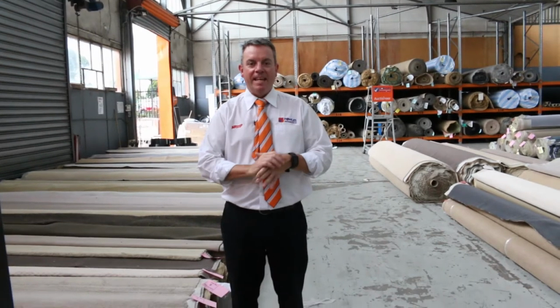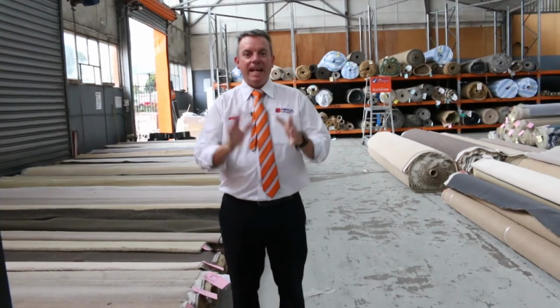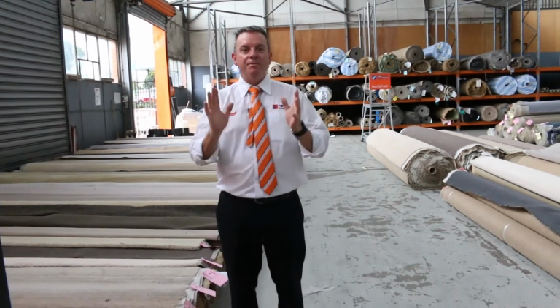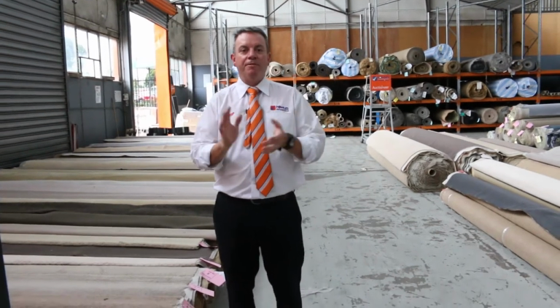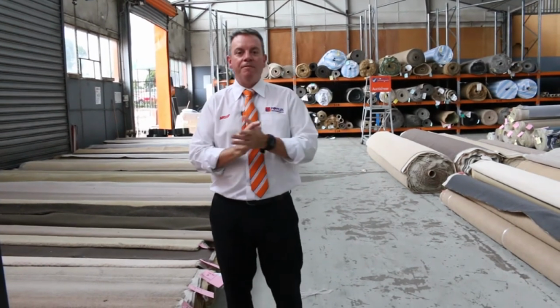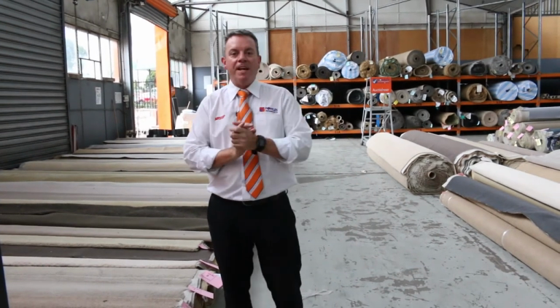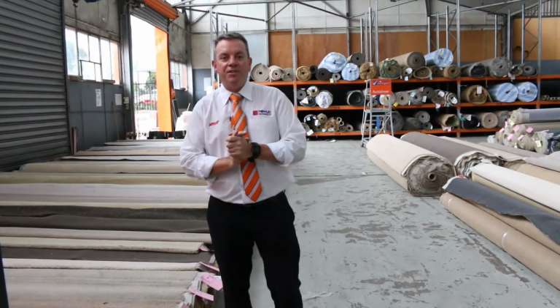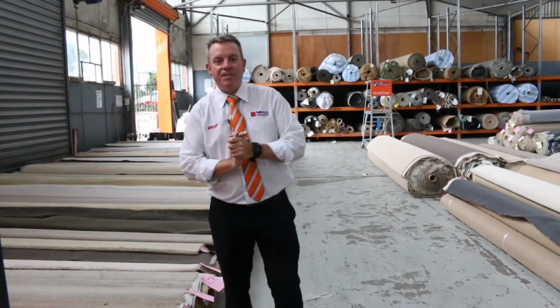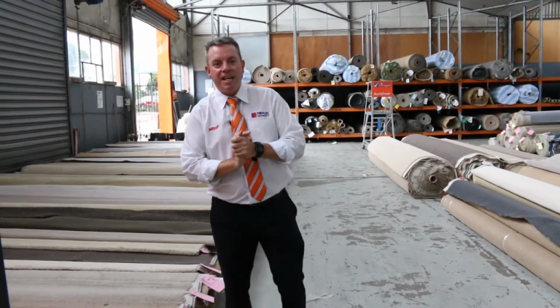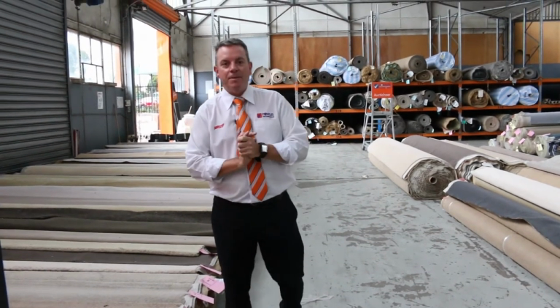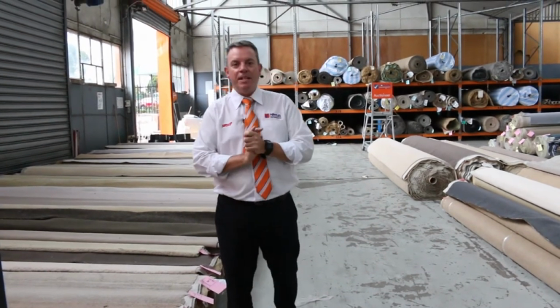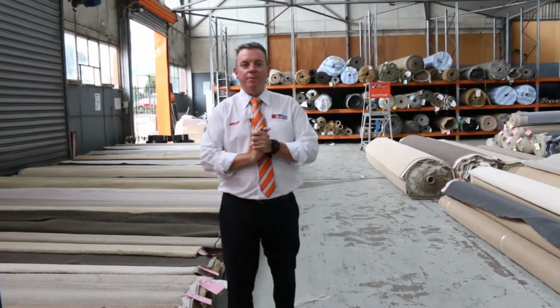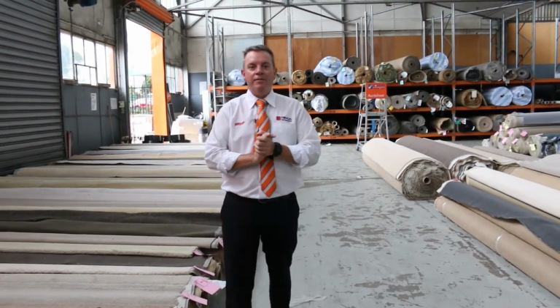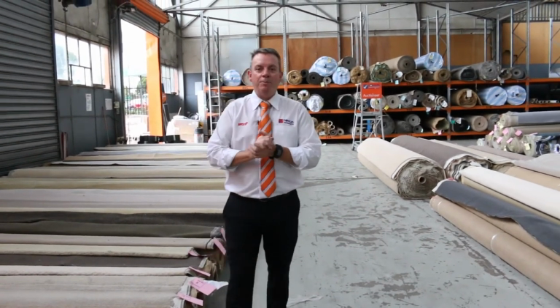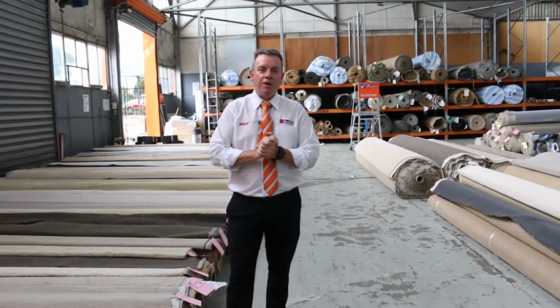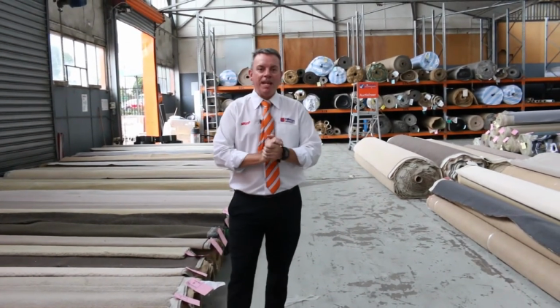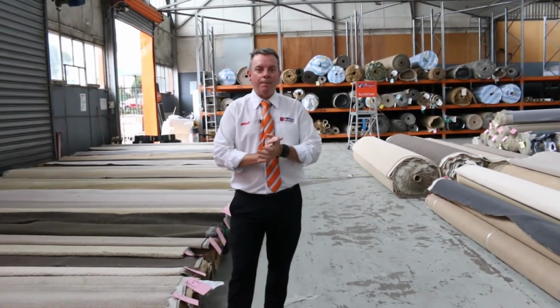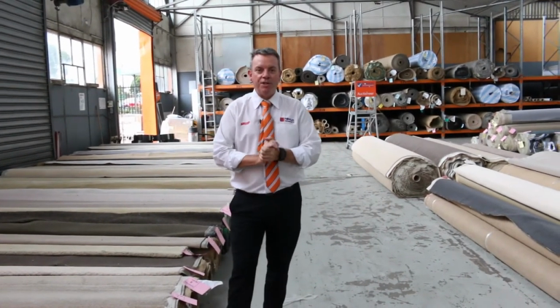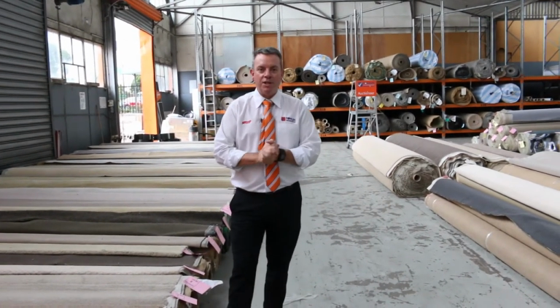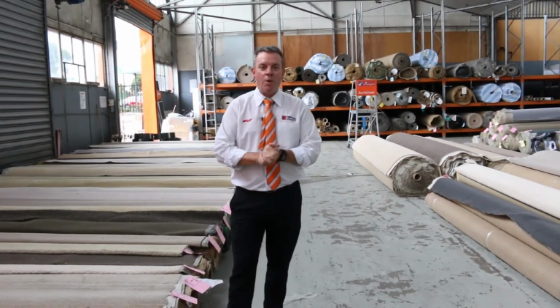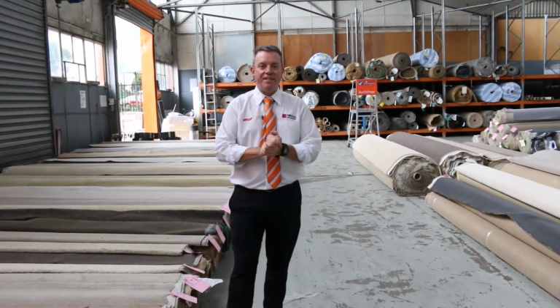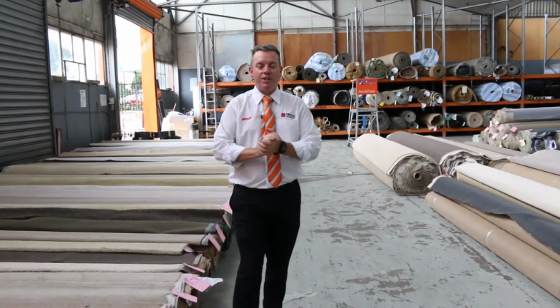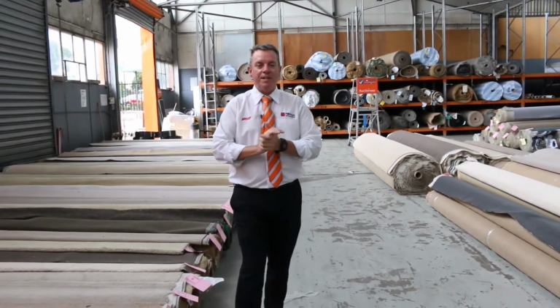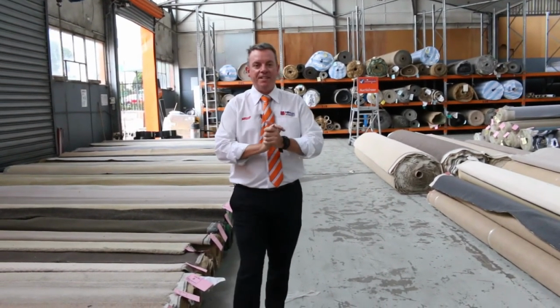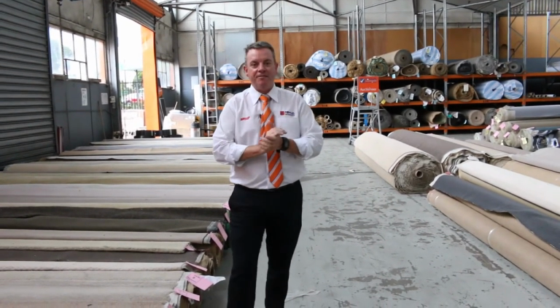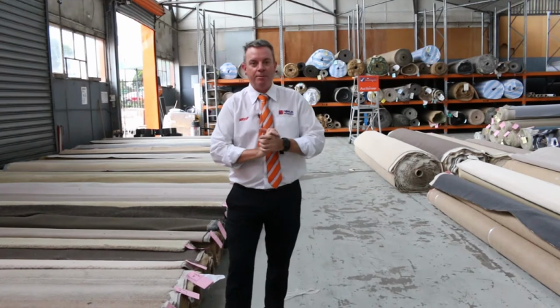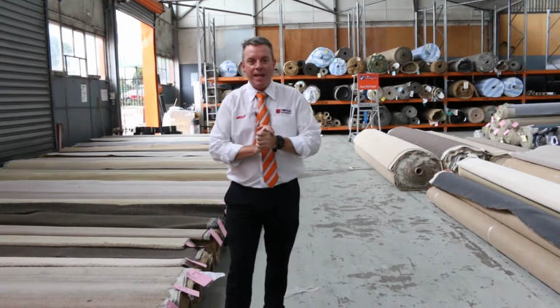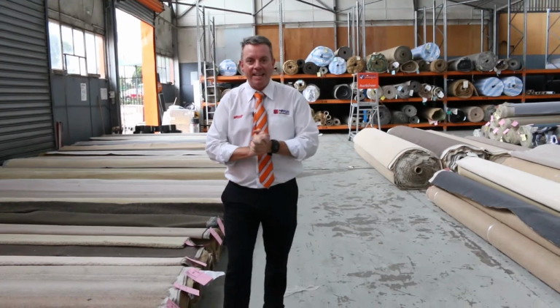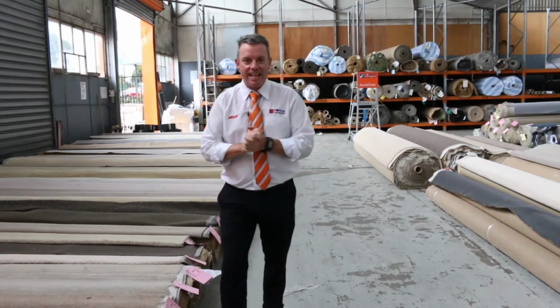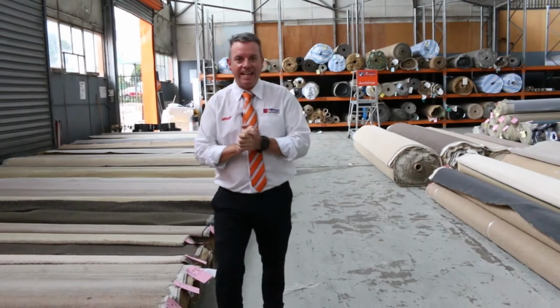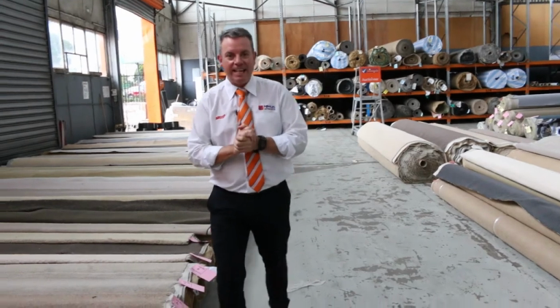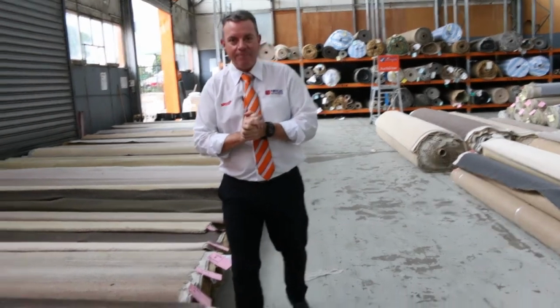G'day, I'm John from Fowles Auction Sales. I'm here to preview tomorrow's carpet auction — it's Wednesday the 26th of February at 10 a.m.